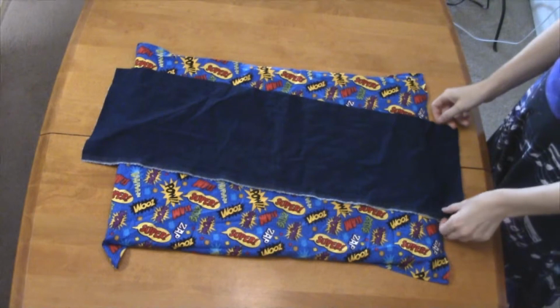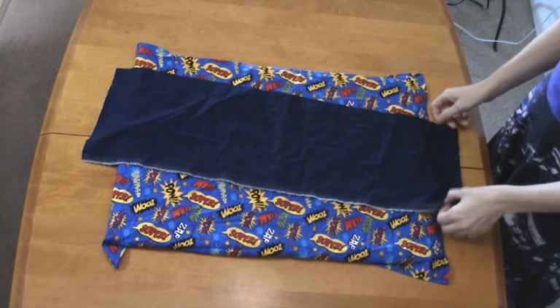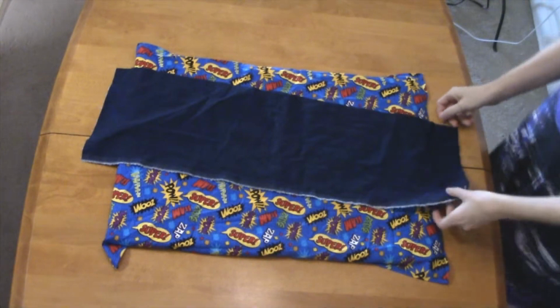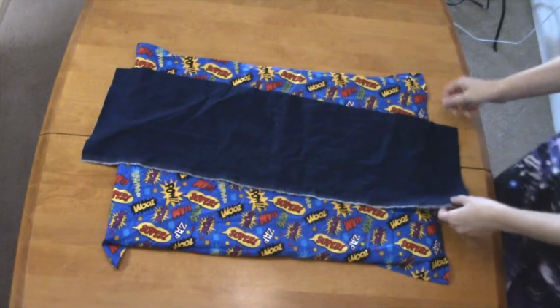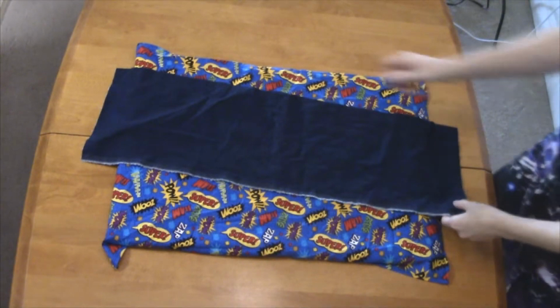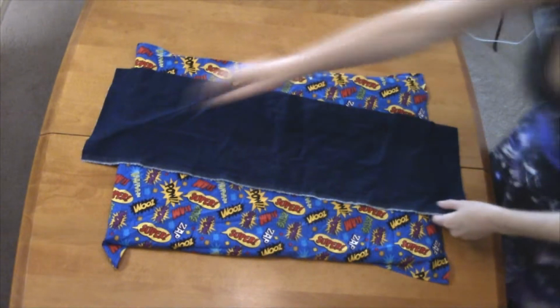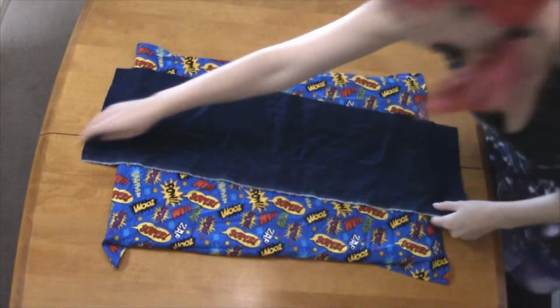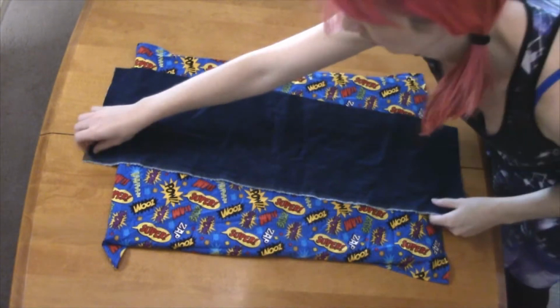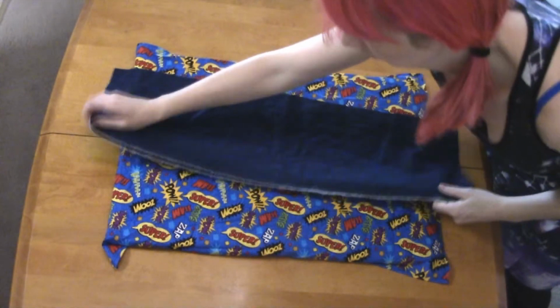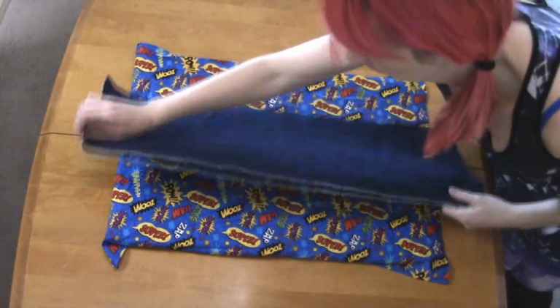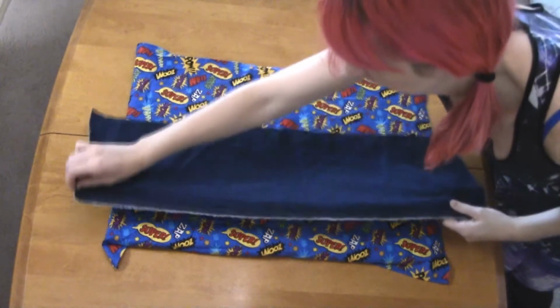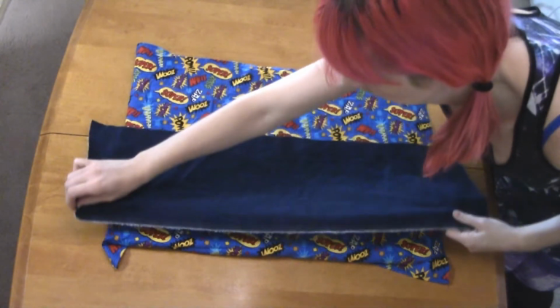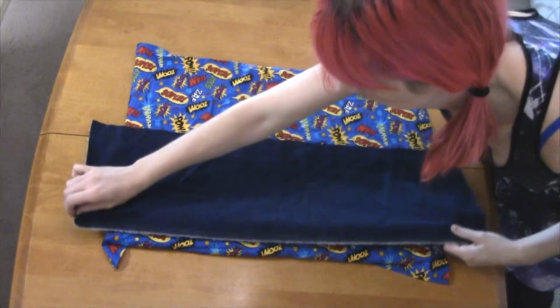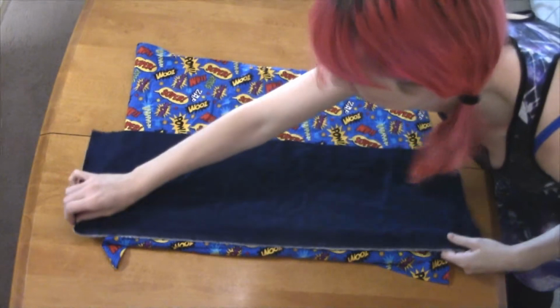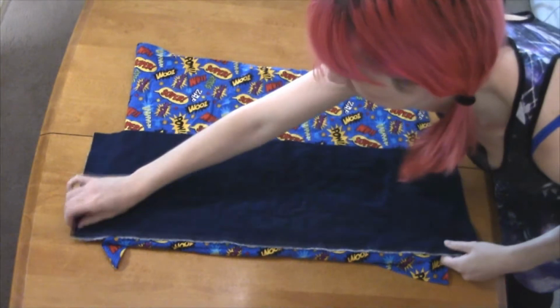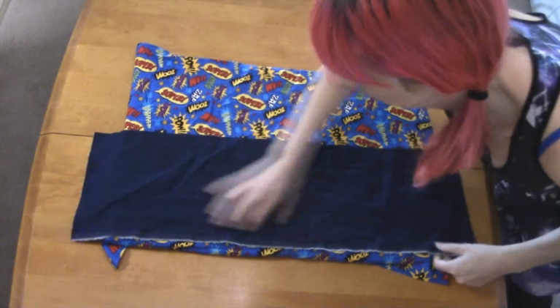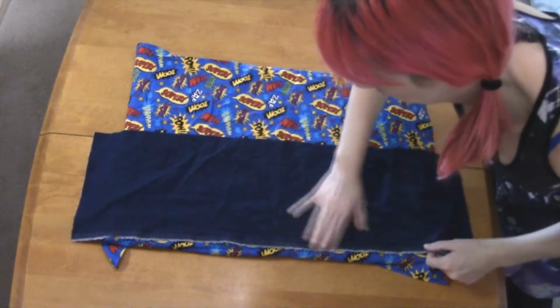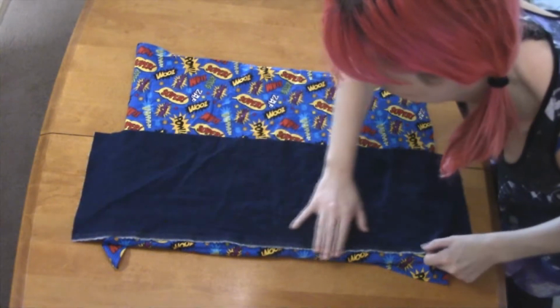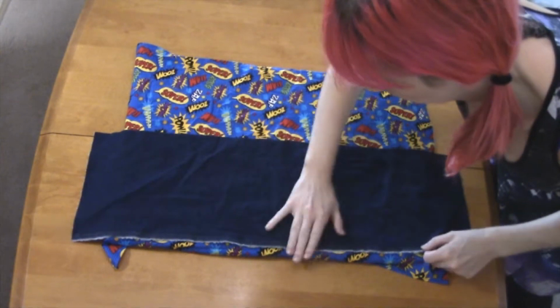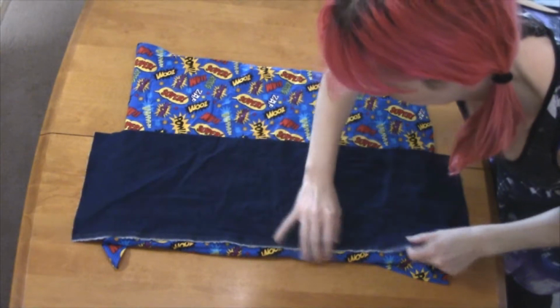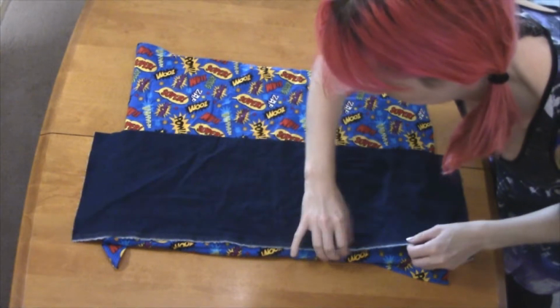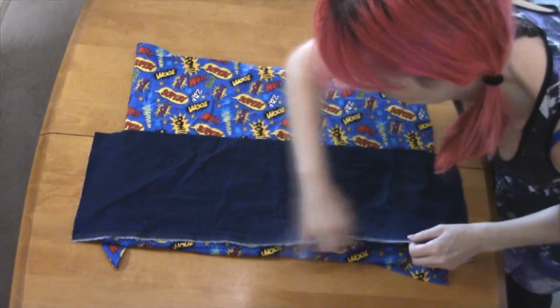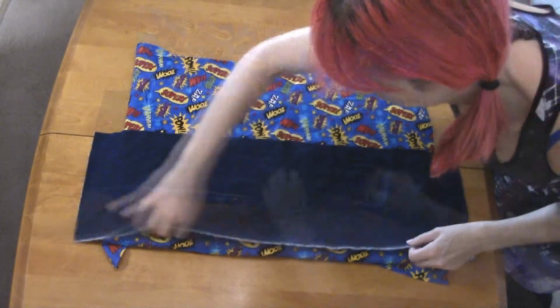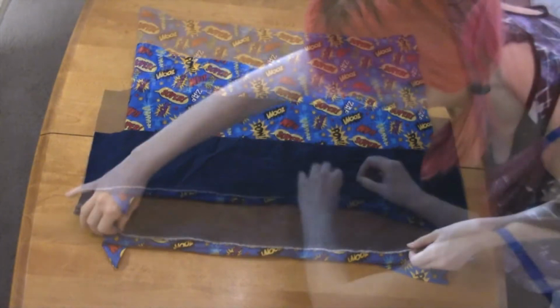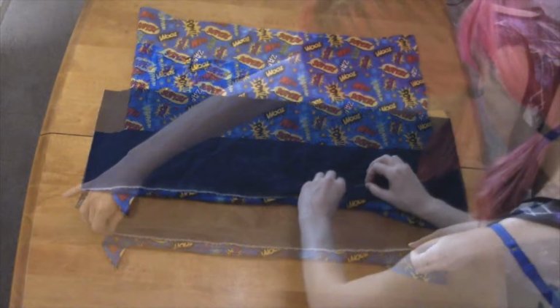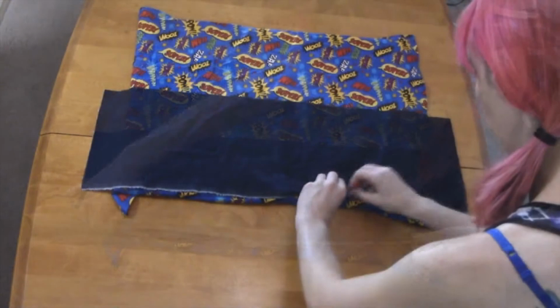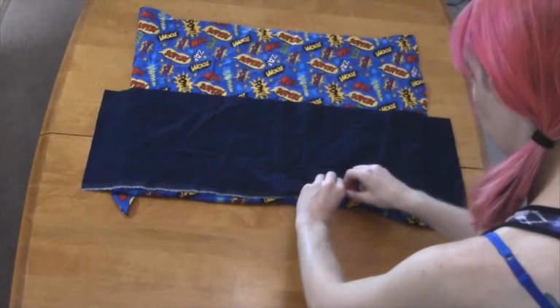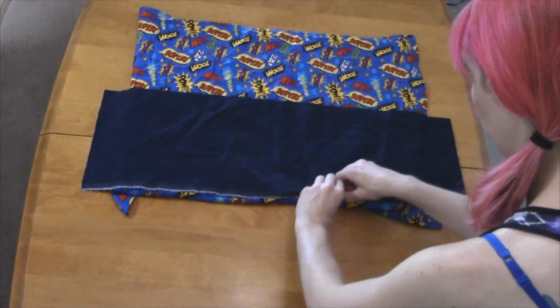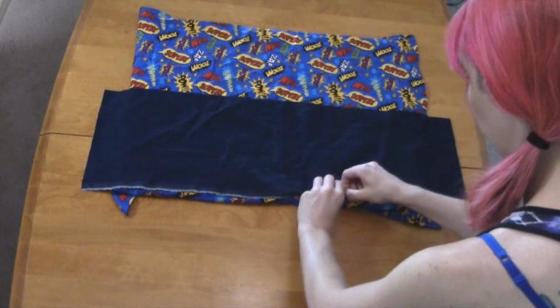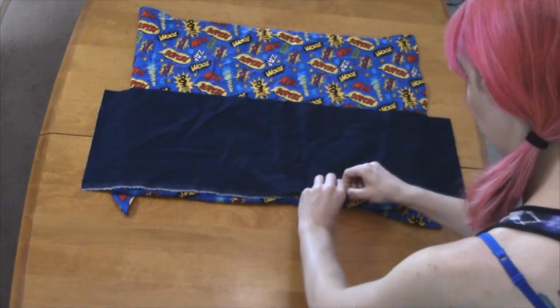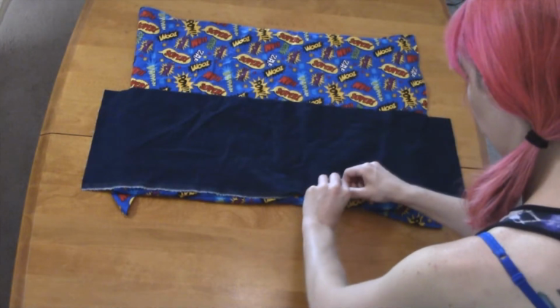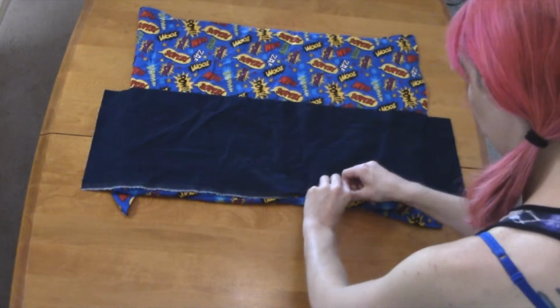Cut where the lines are marked, then hem them with a sewing machine, as well as your pocket fabric.